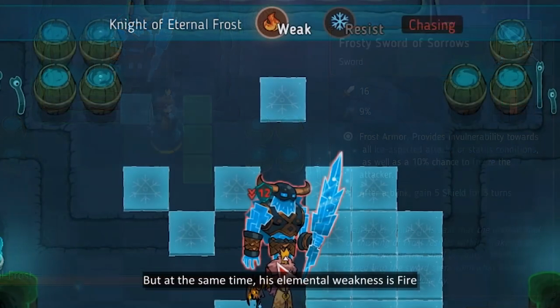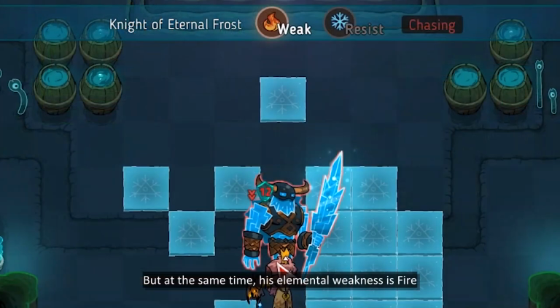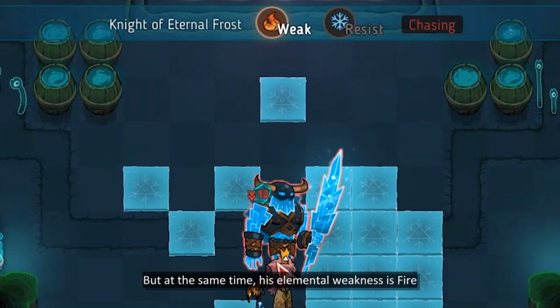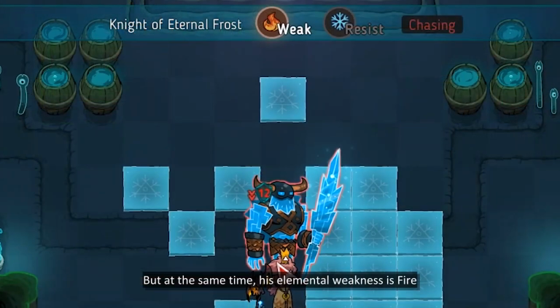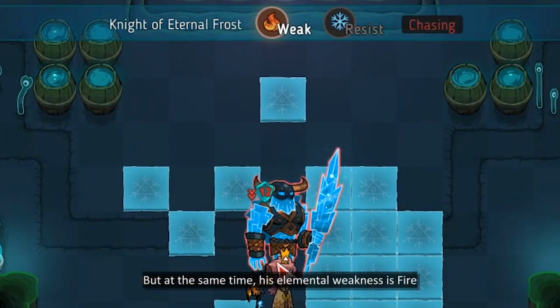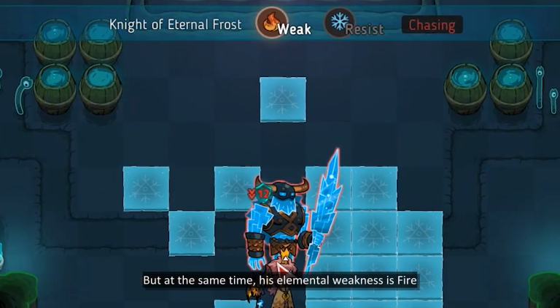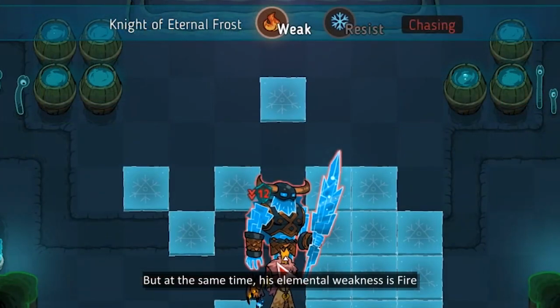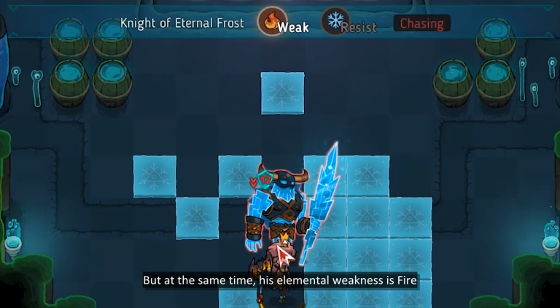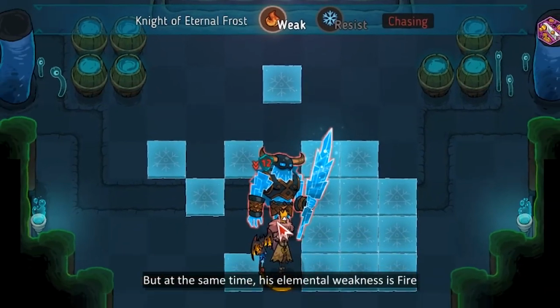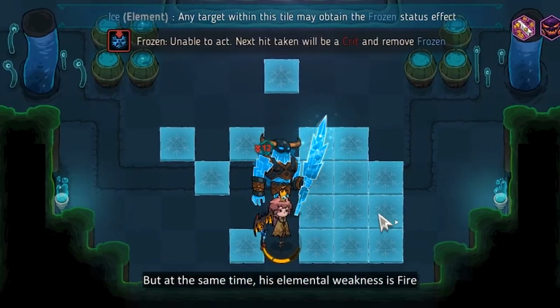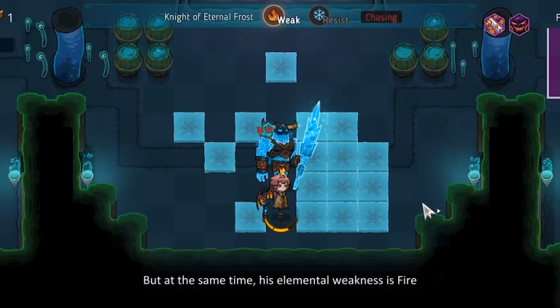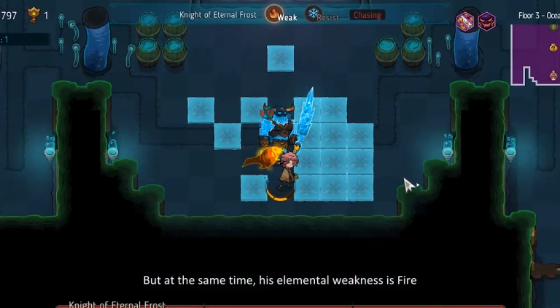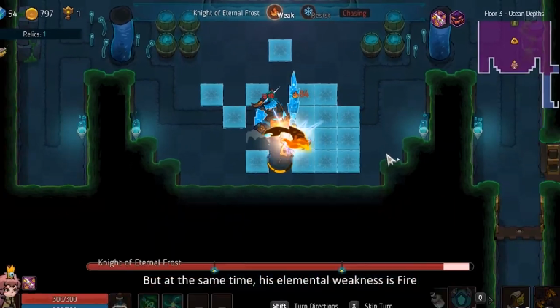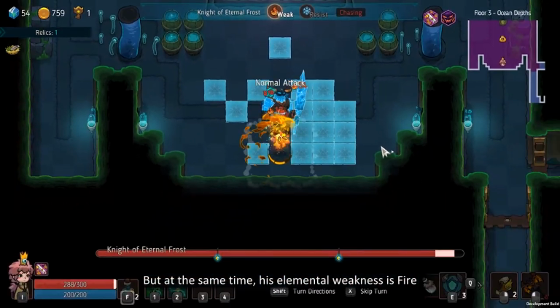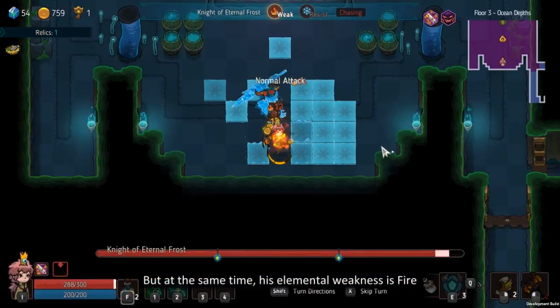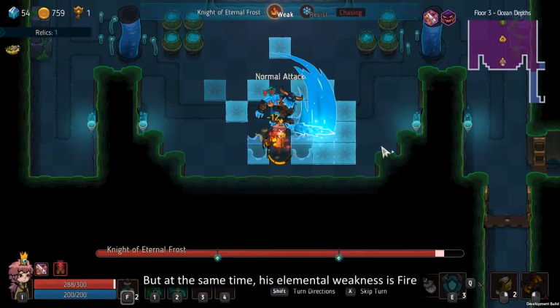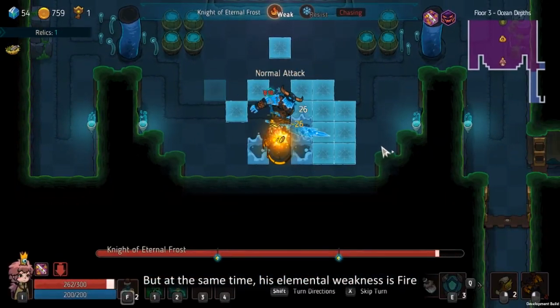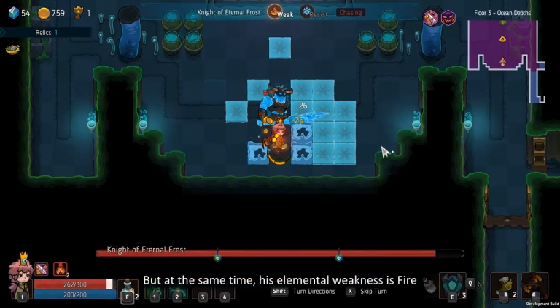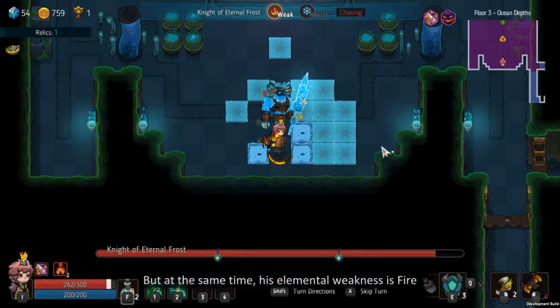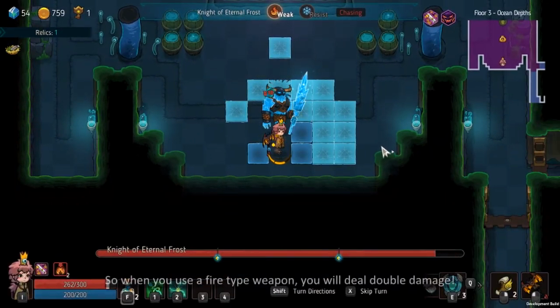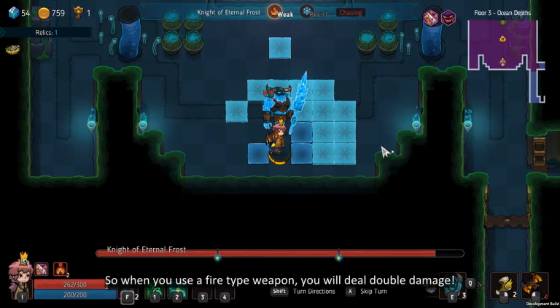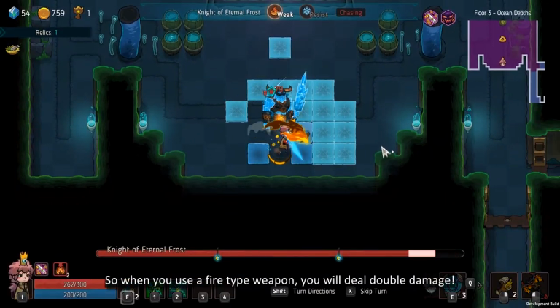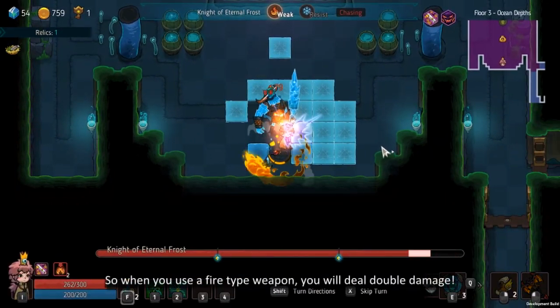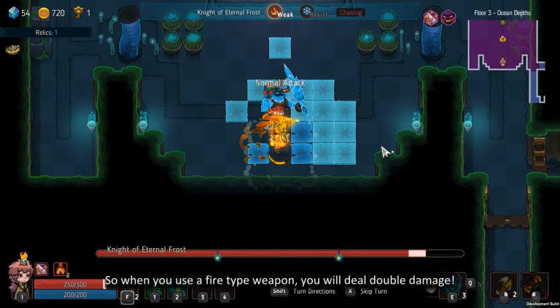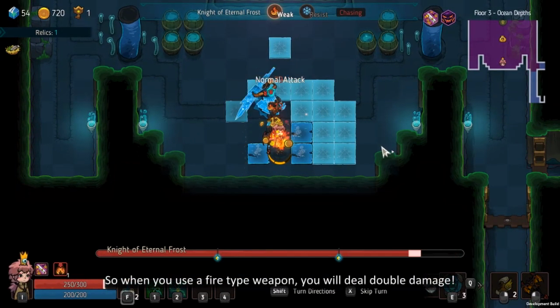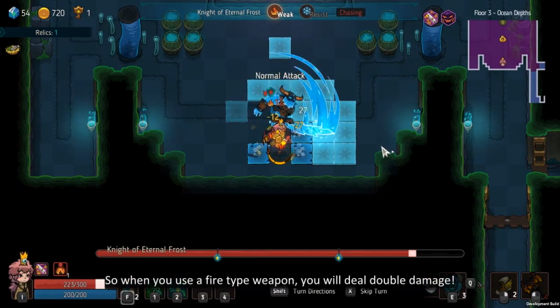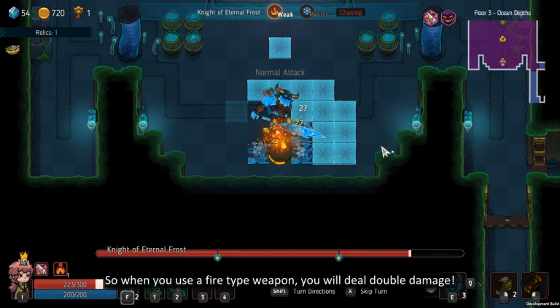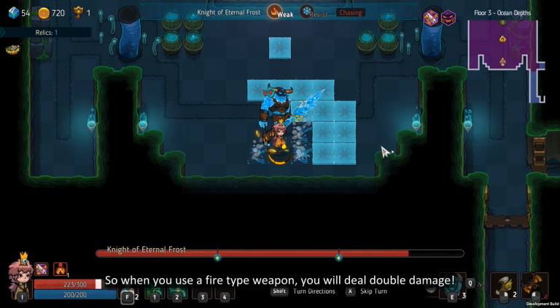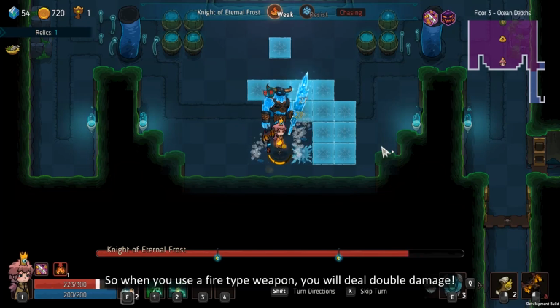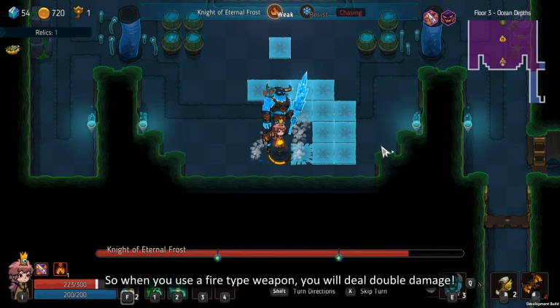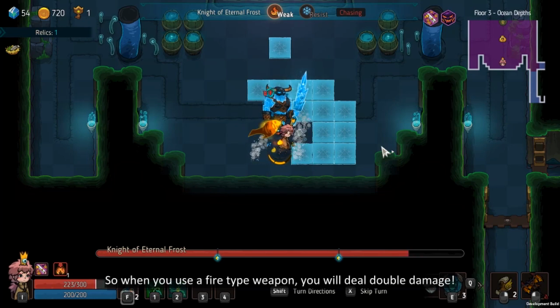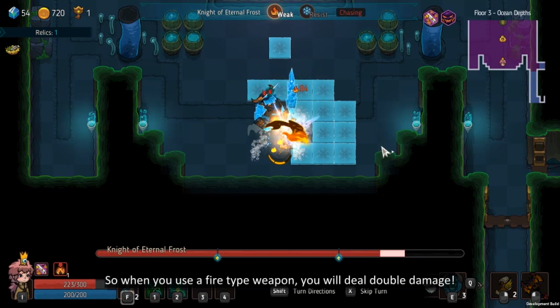But at the same time, his elemental weakness is fire, so when you use a fire-type weapon, you will deal double damage.